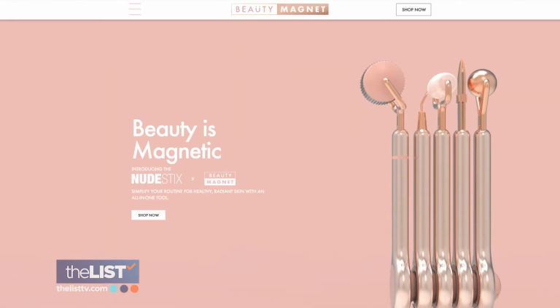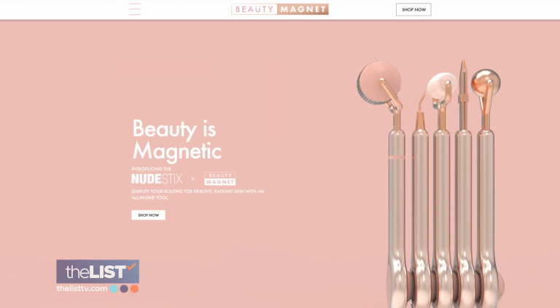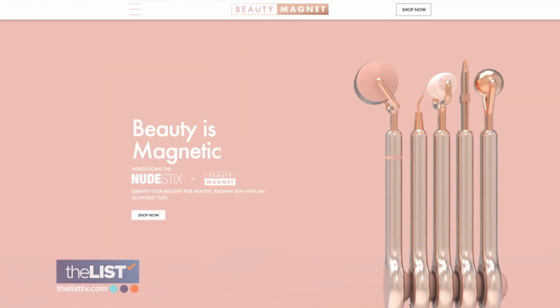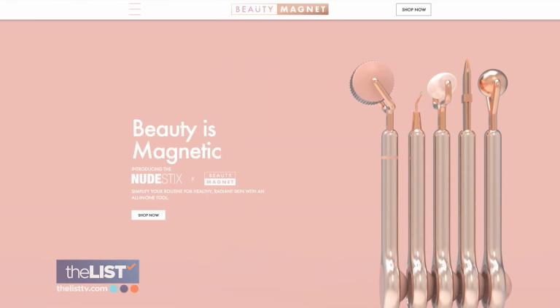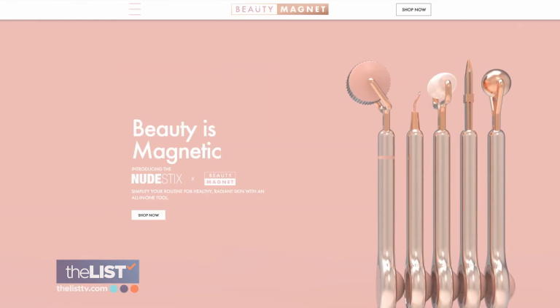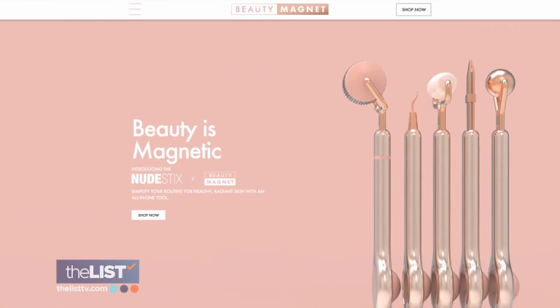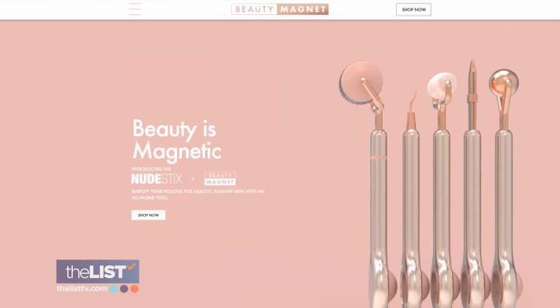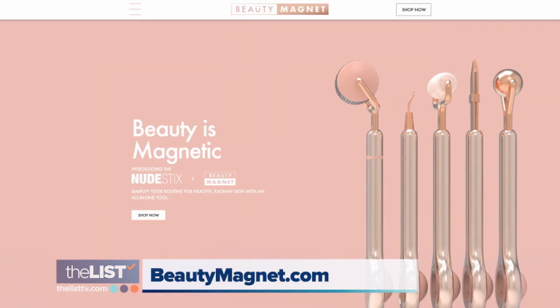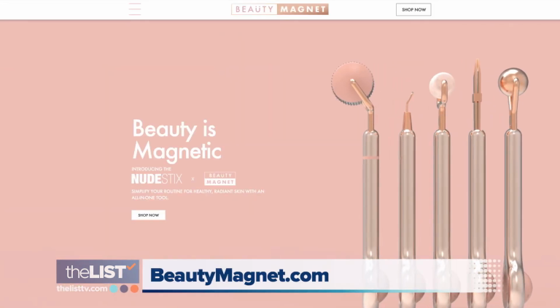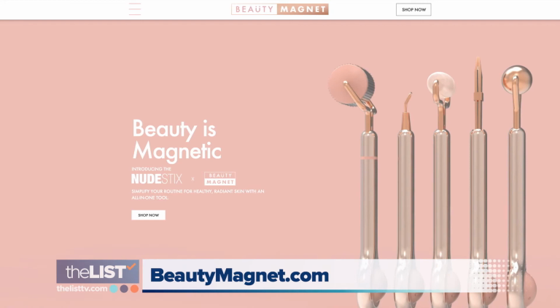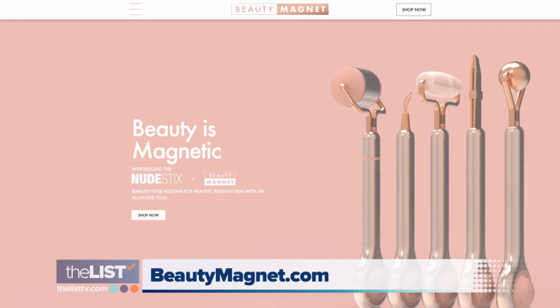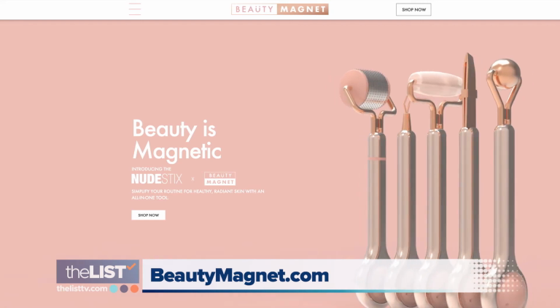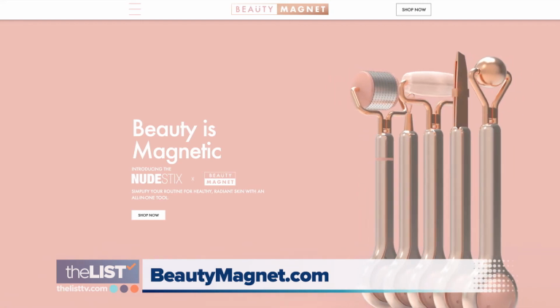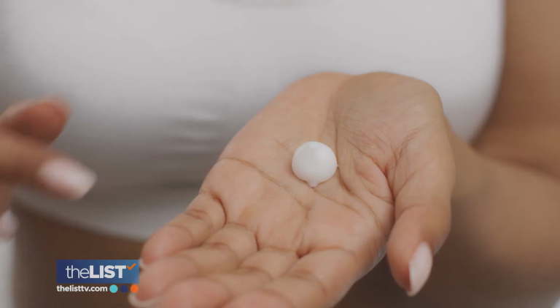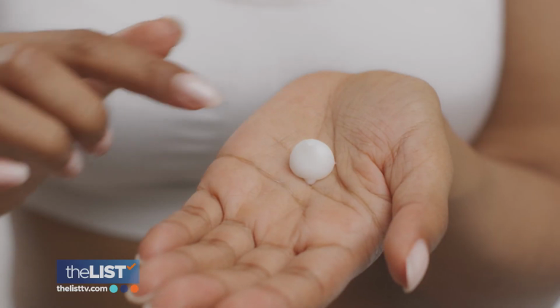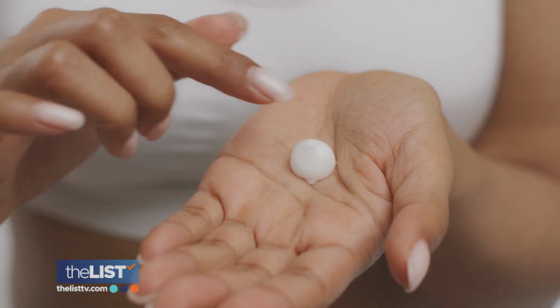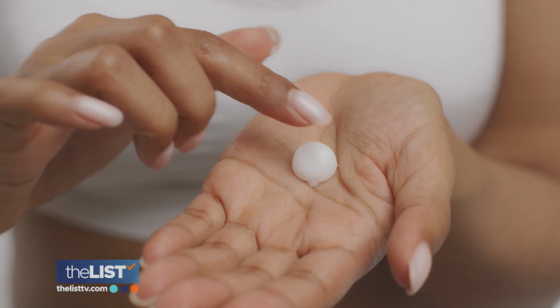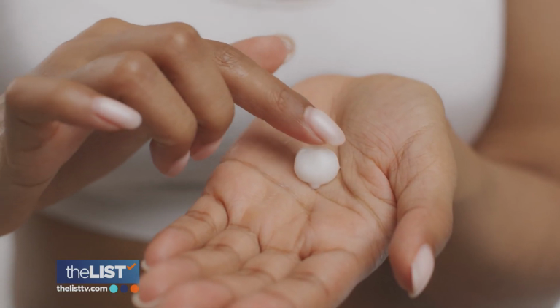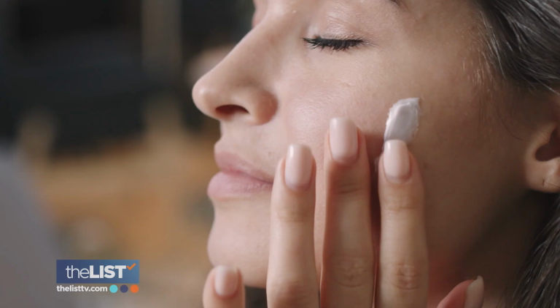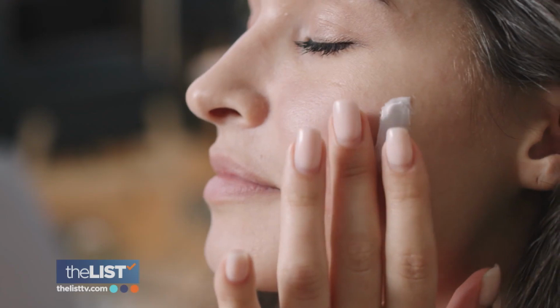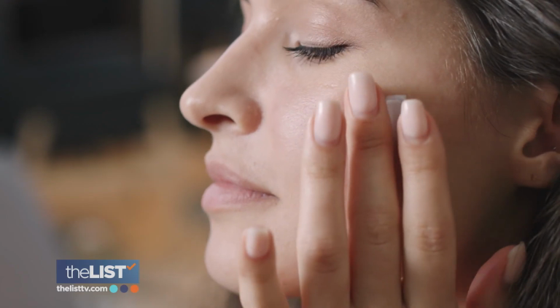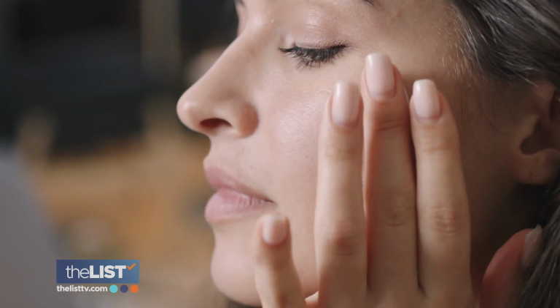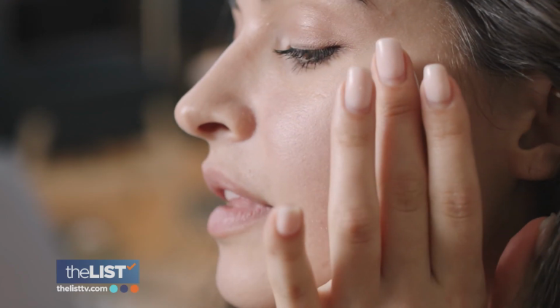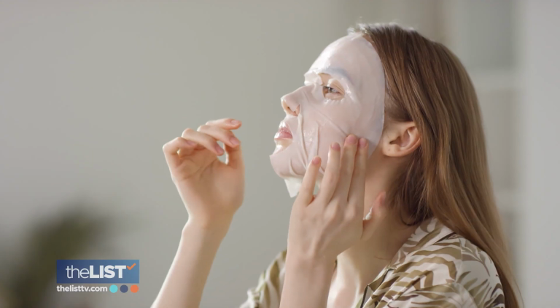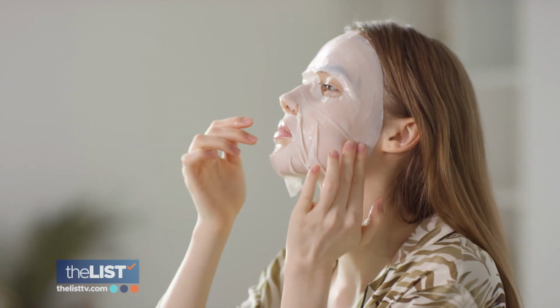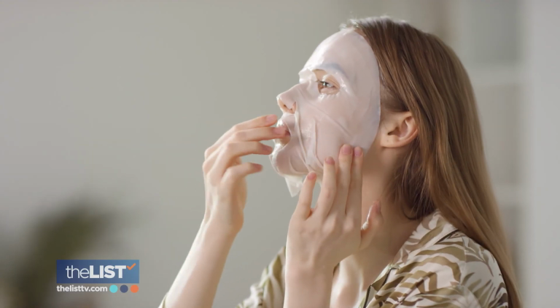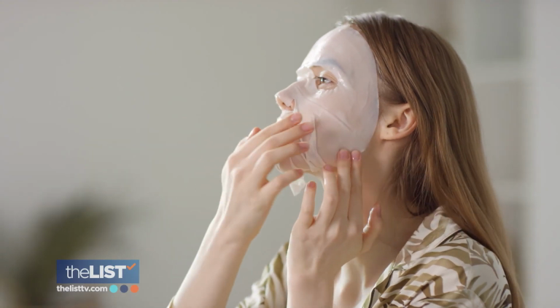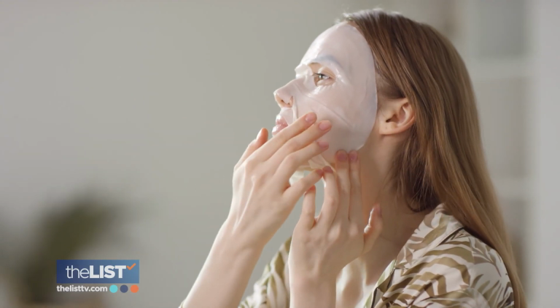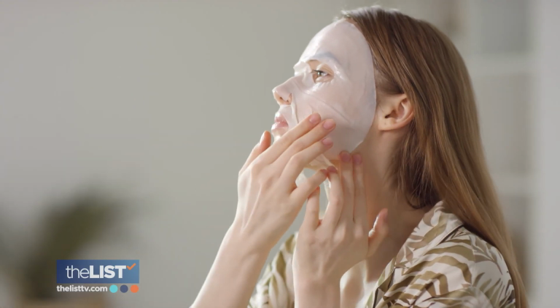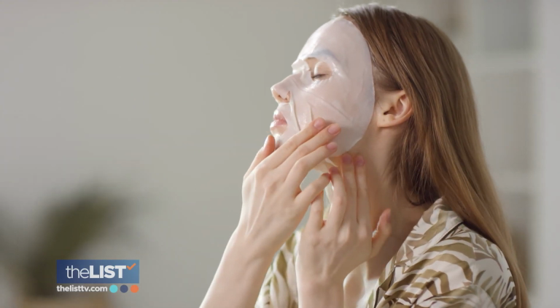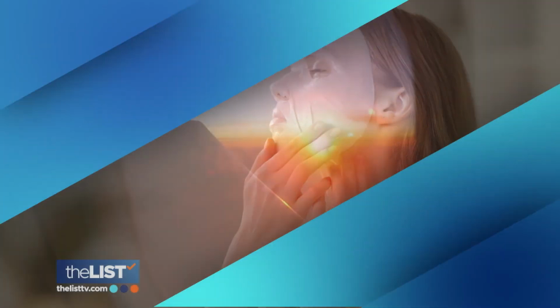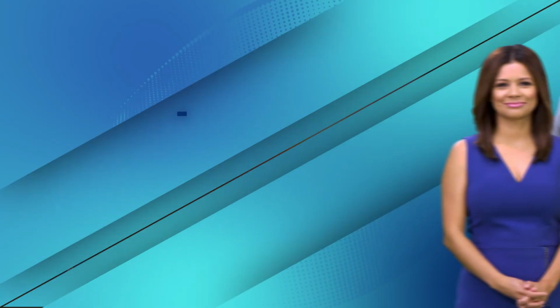It's available online at beautymagnet.com. We're keeping our skin radiant after flying 35,000 feet up.